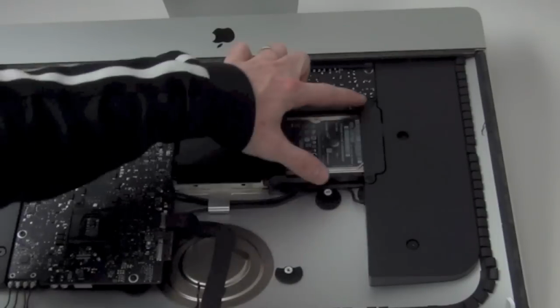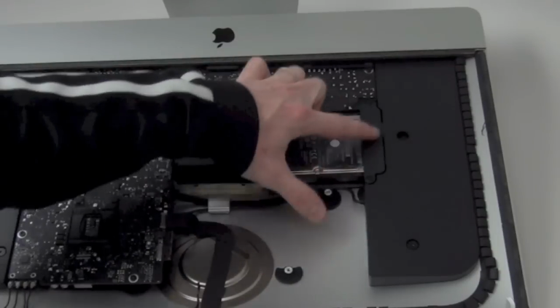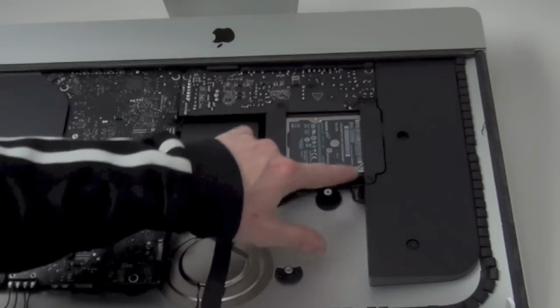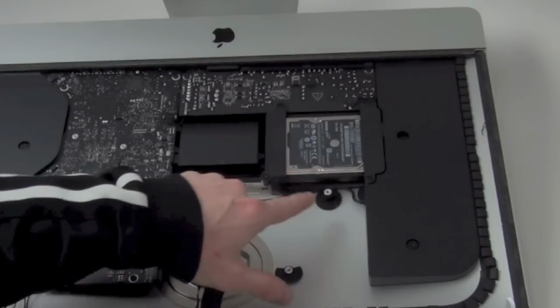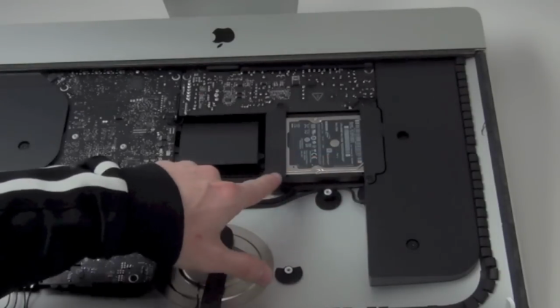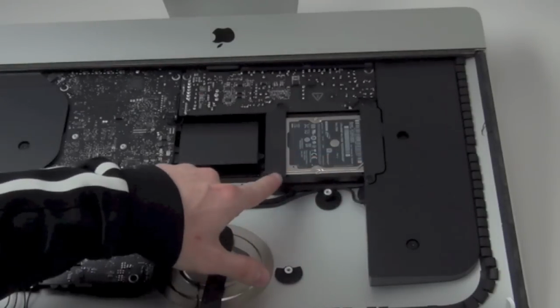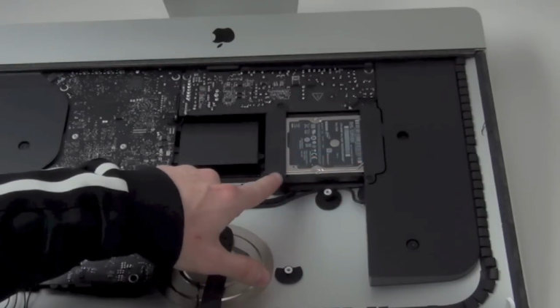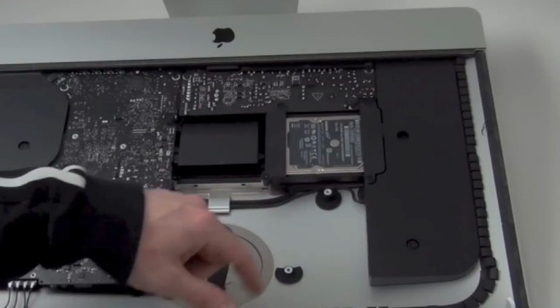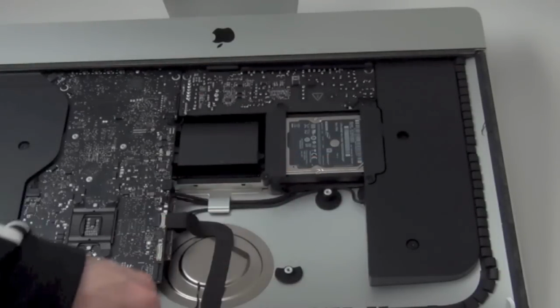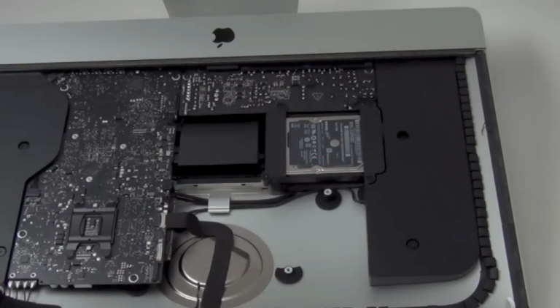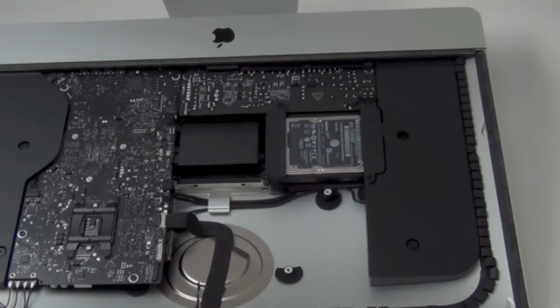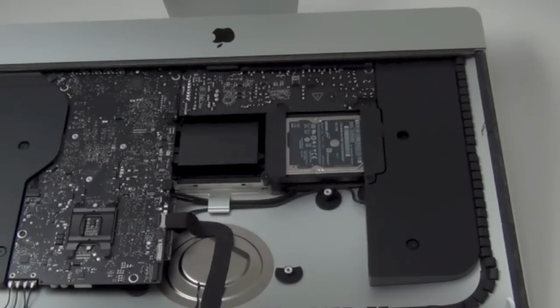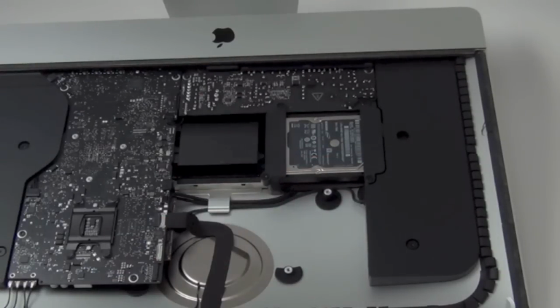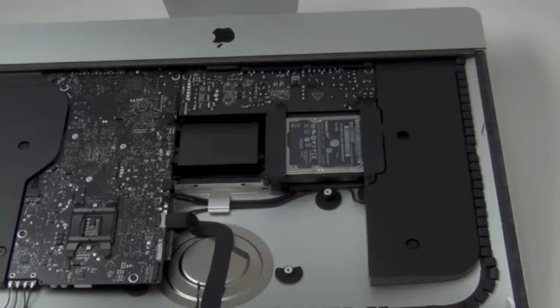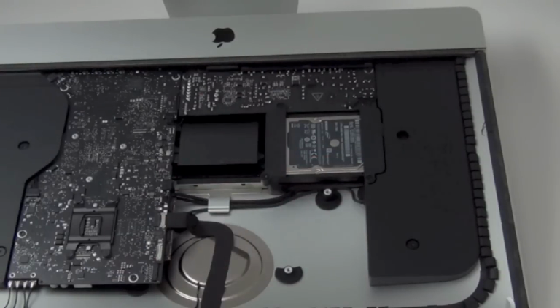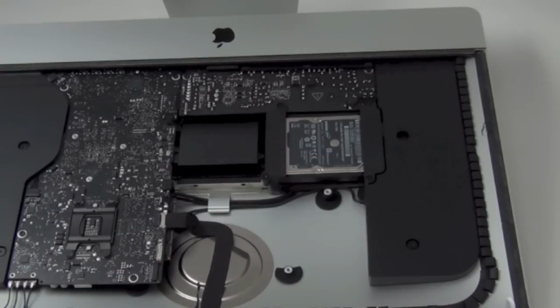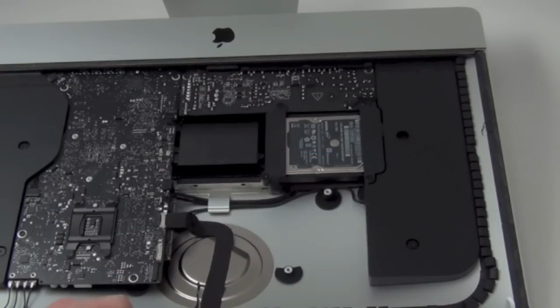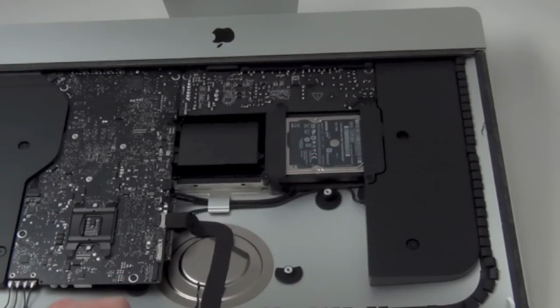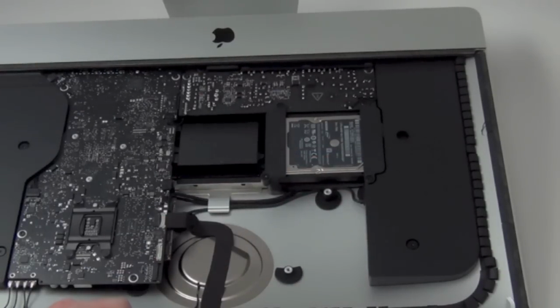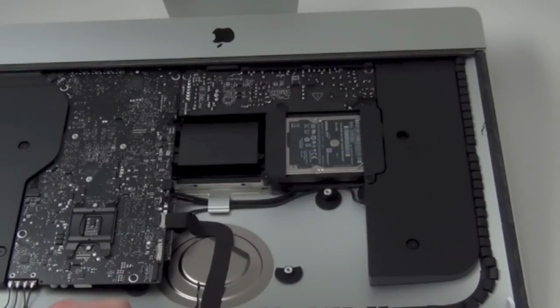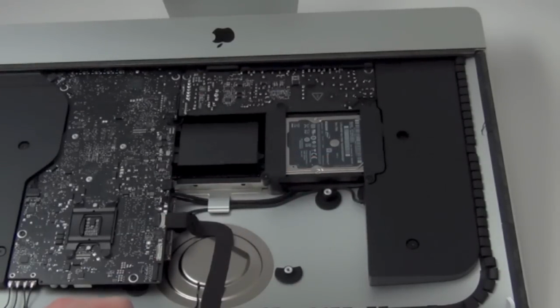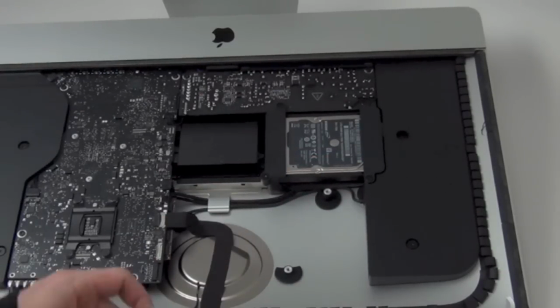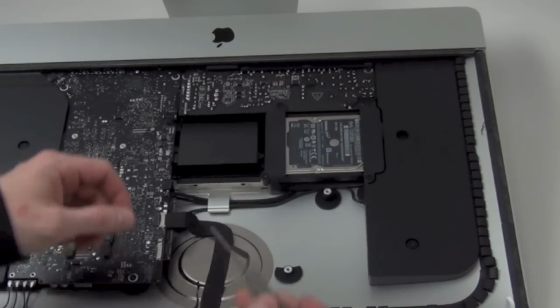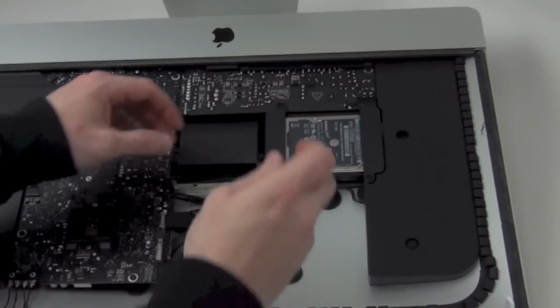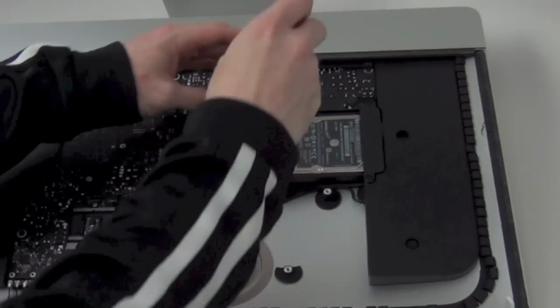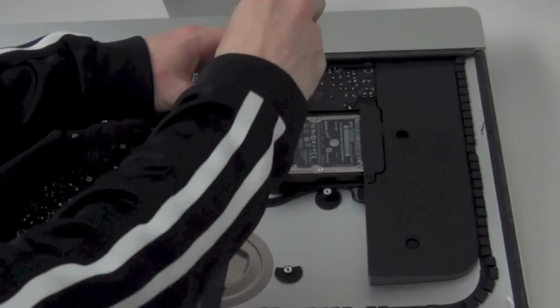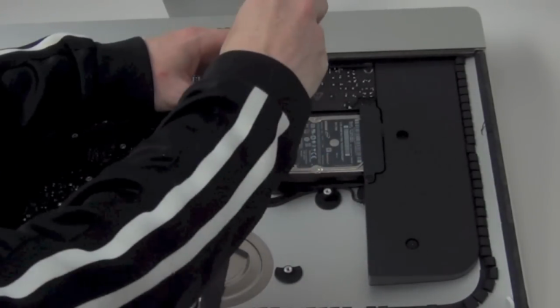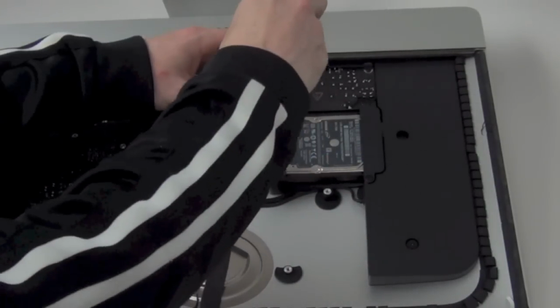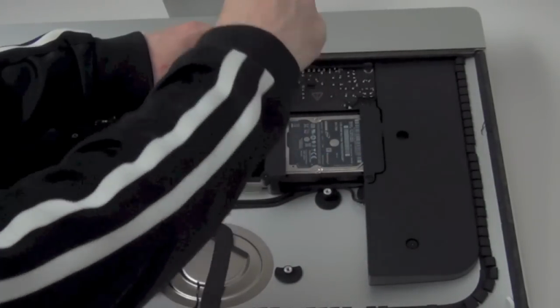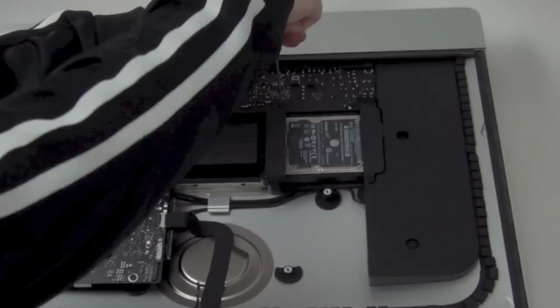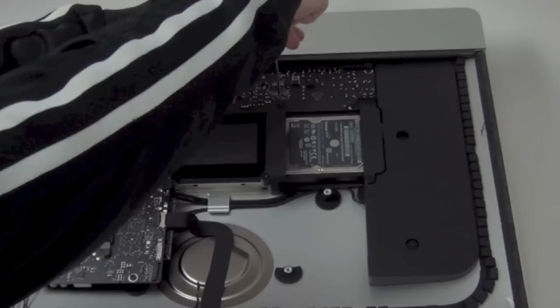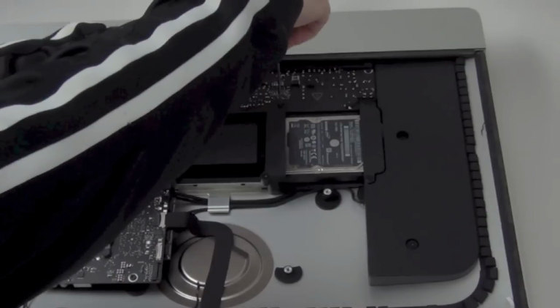Next, you can remove the hard drive. There are four T8 screws holding down the mounting bracket for the hard drive.